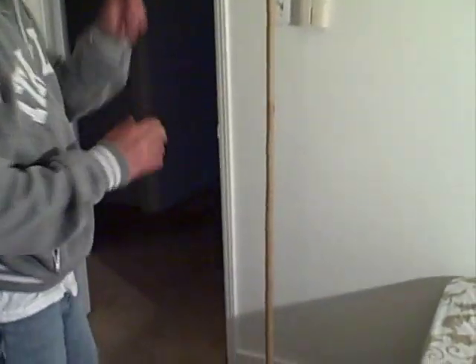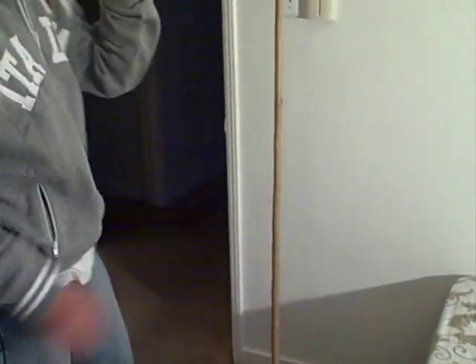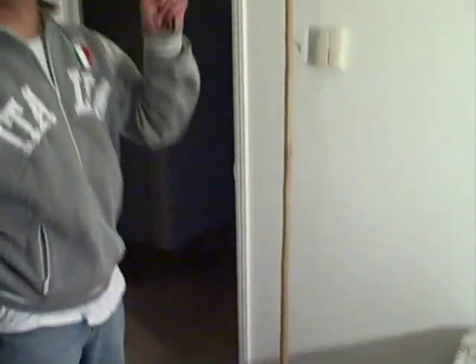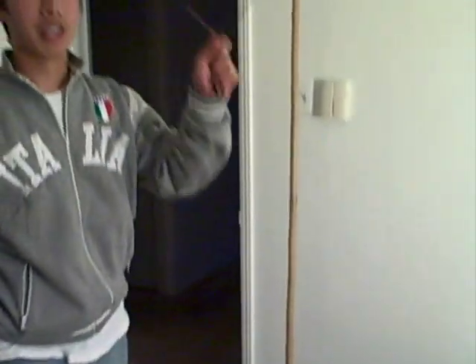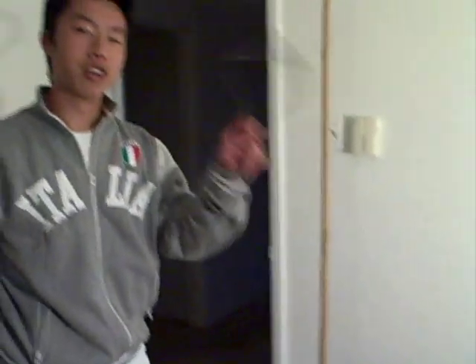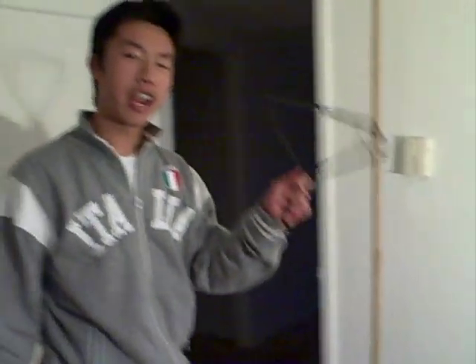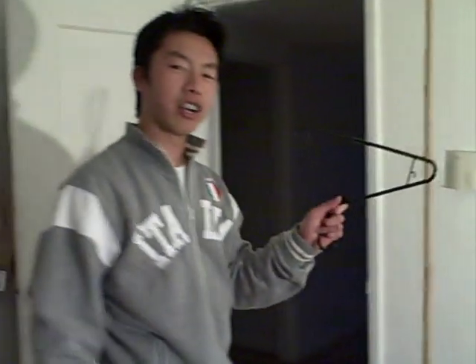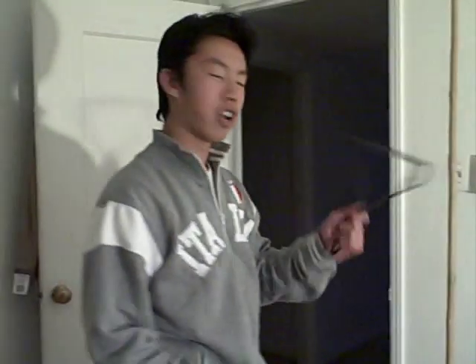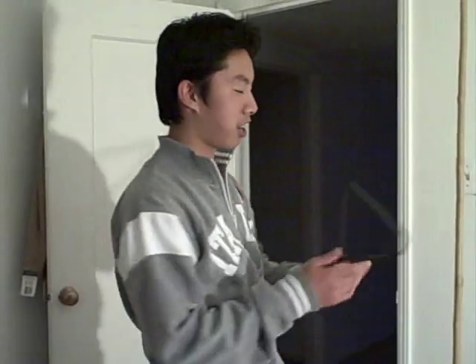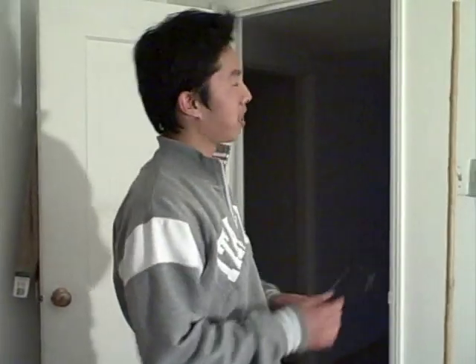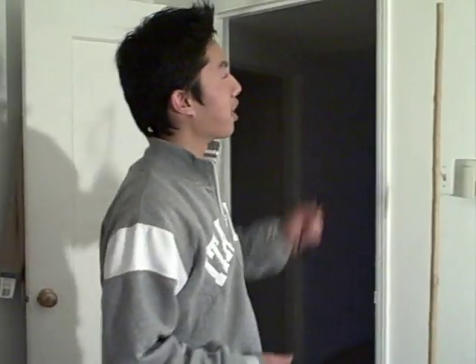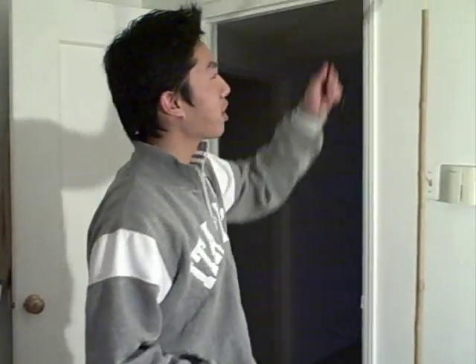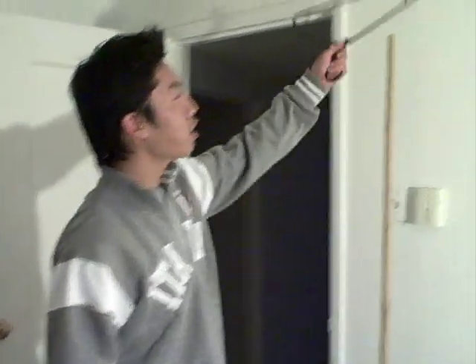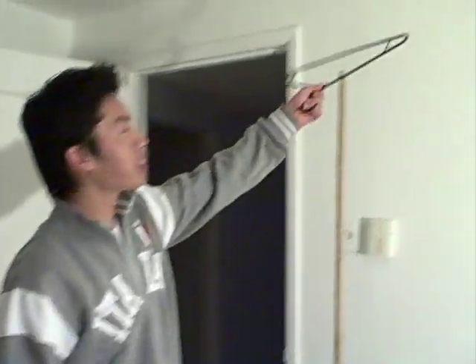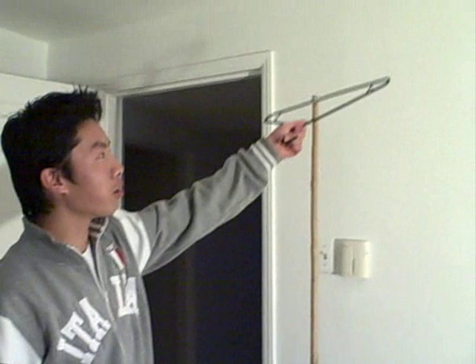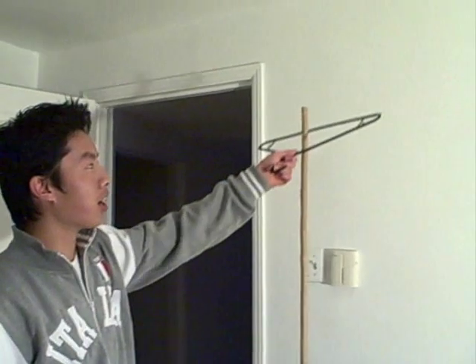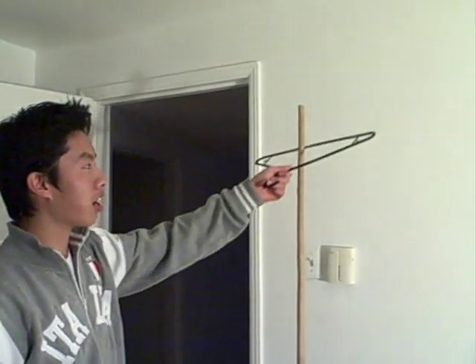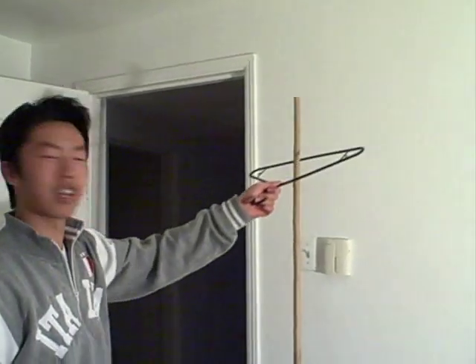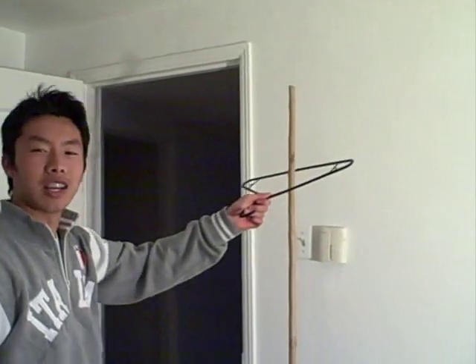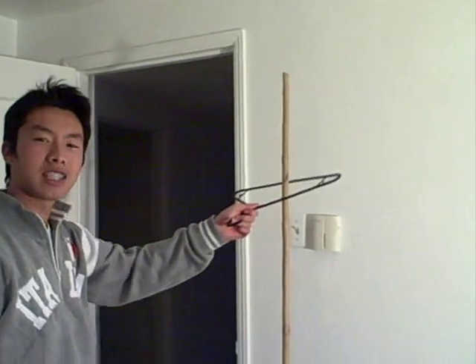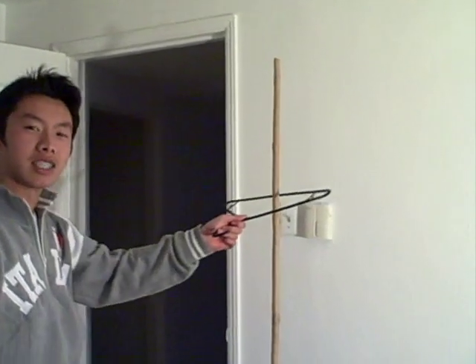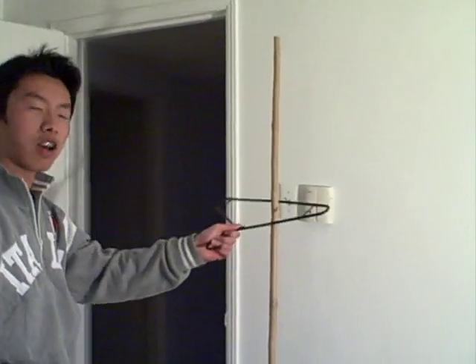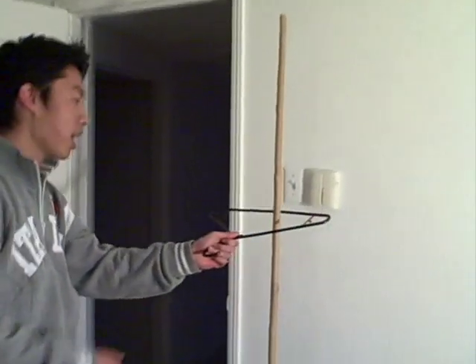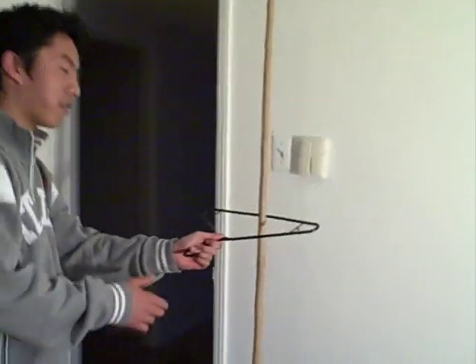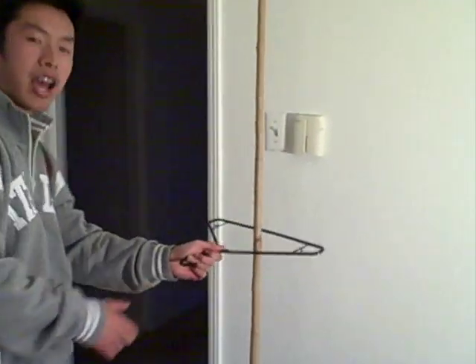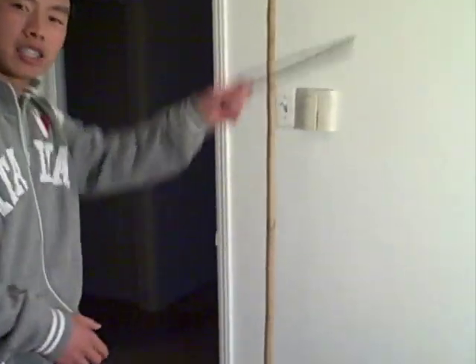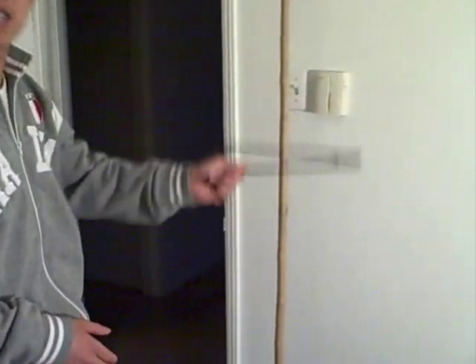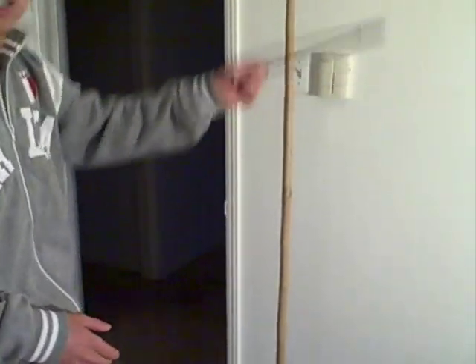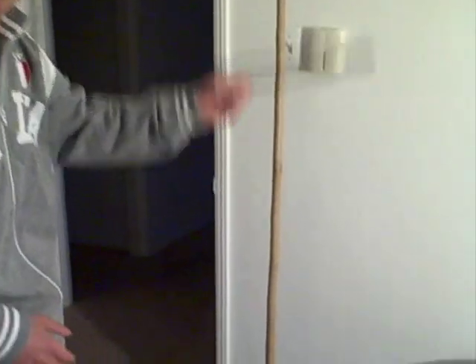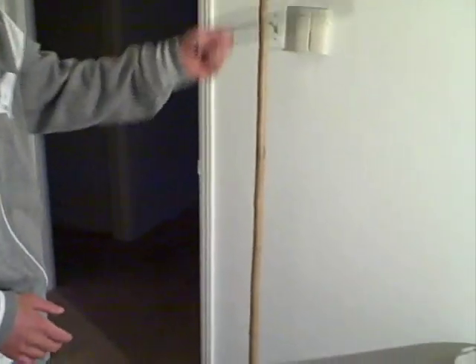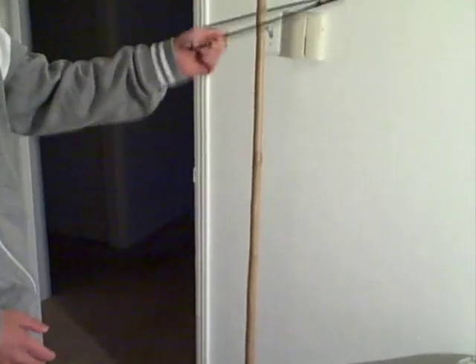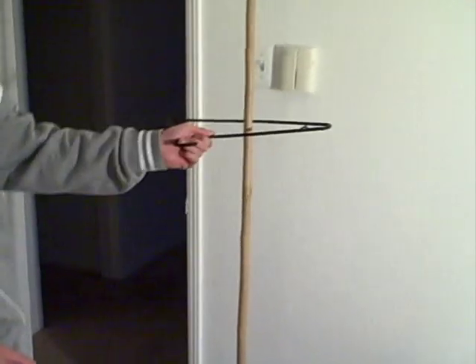You're going to take your hanger and loop it through — nice and slow, nice and fast.